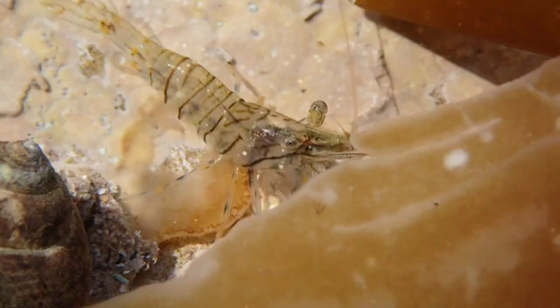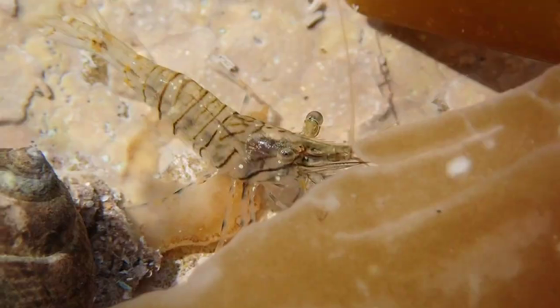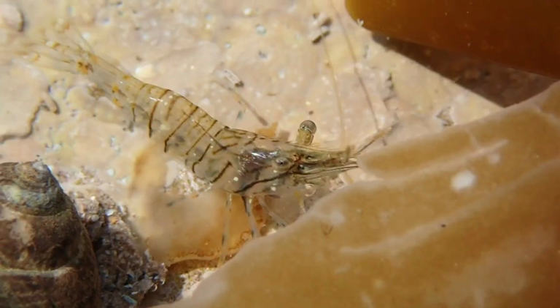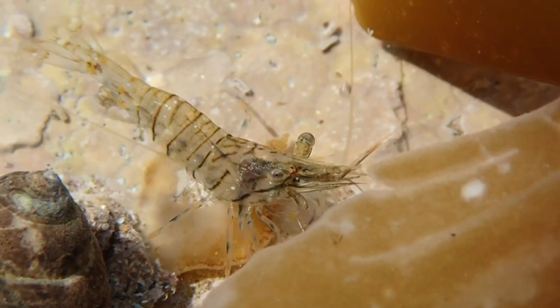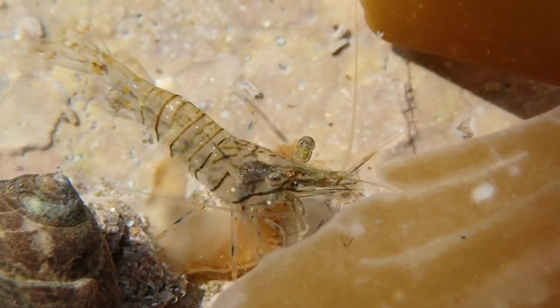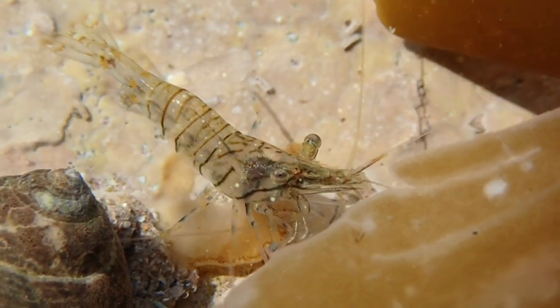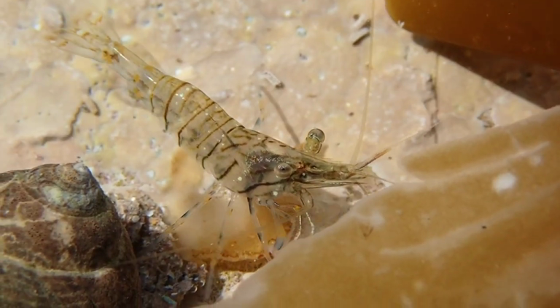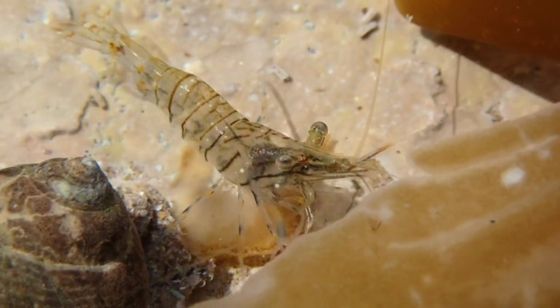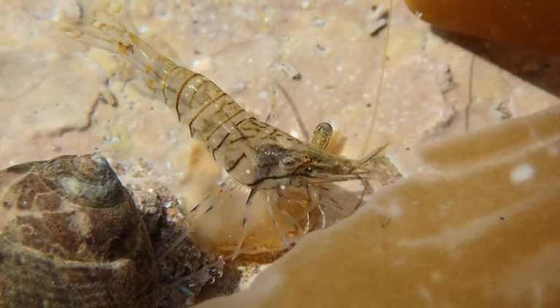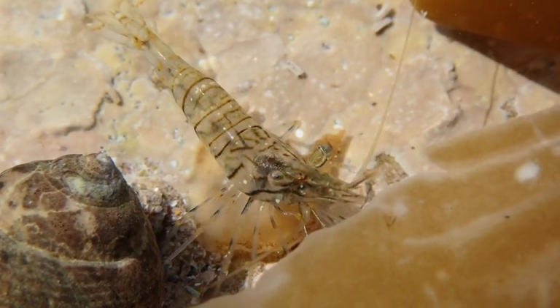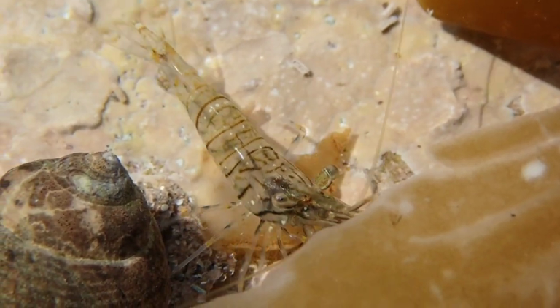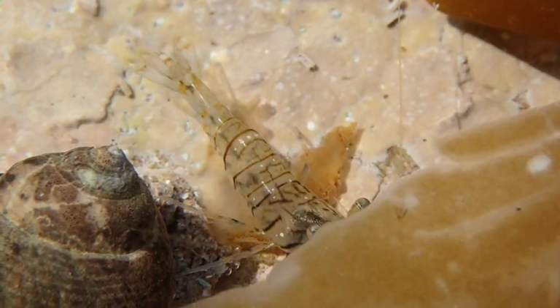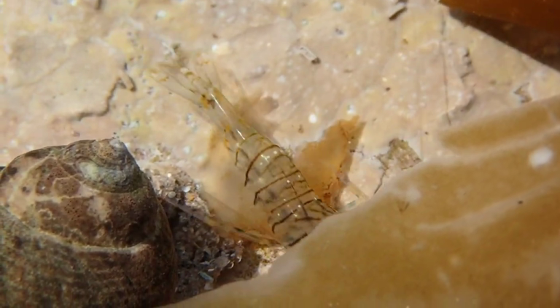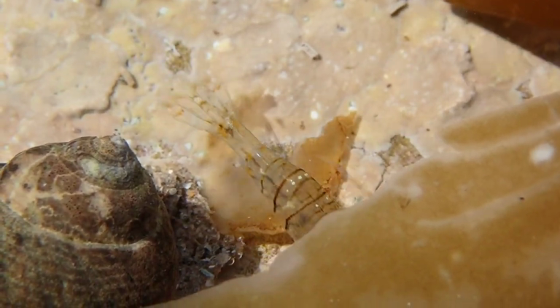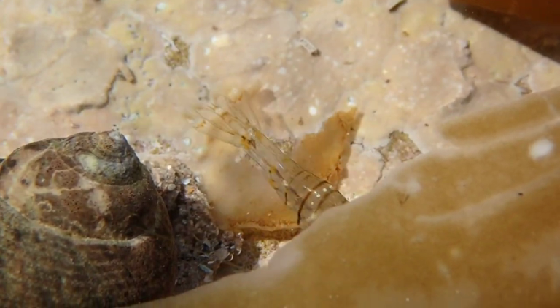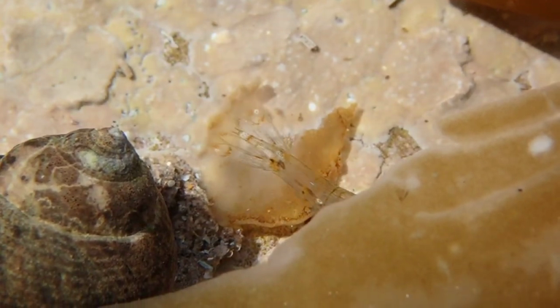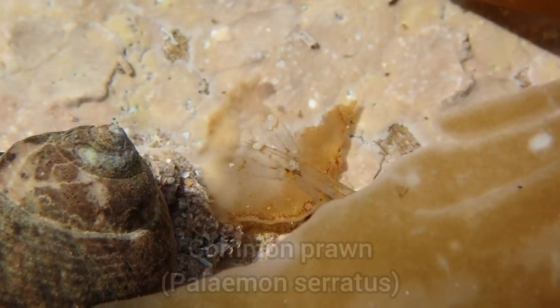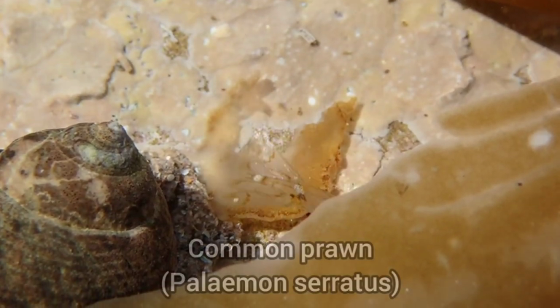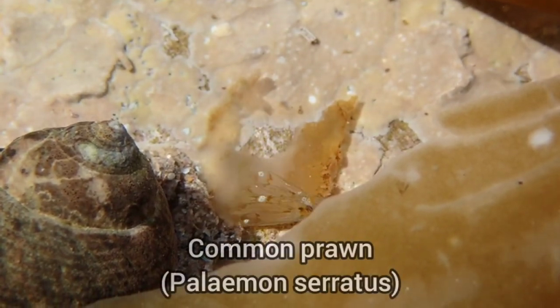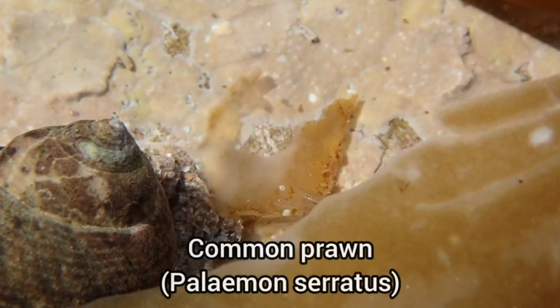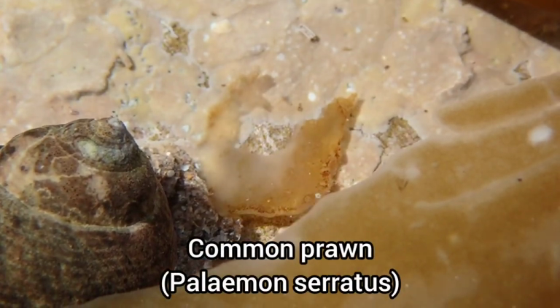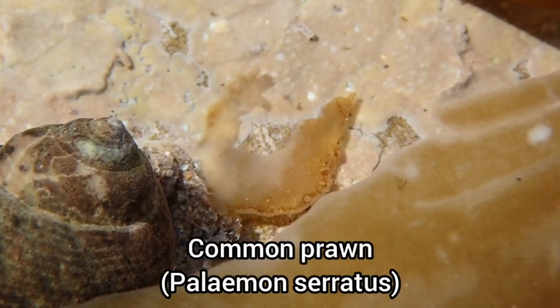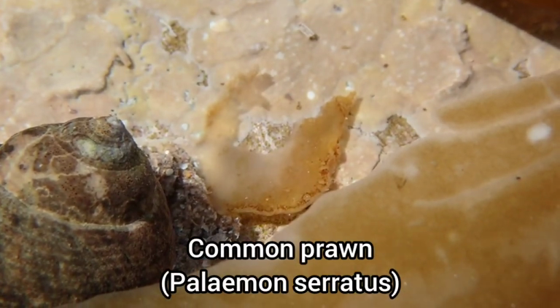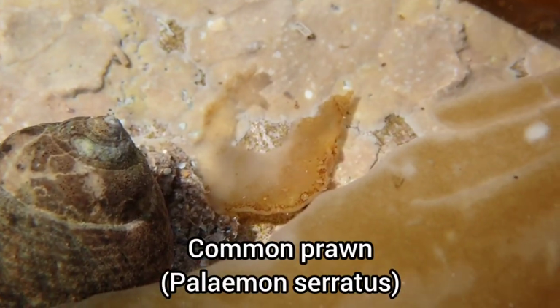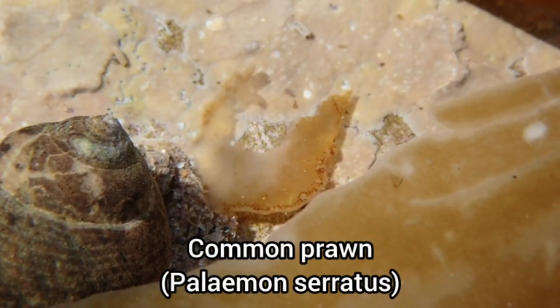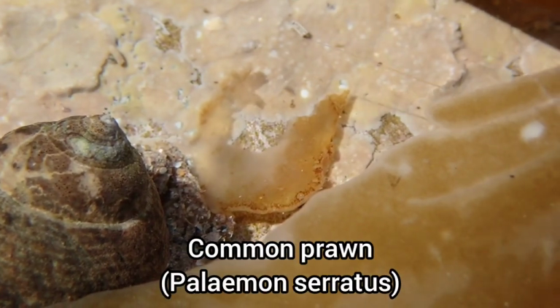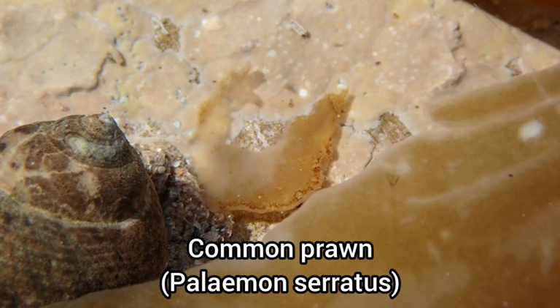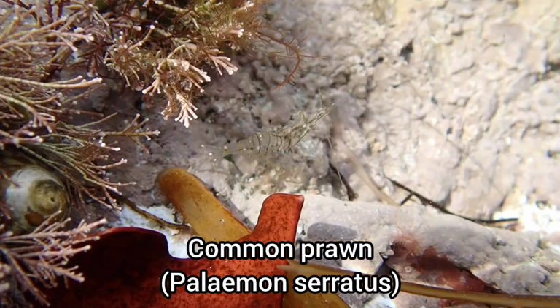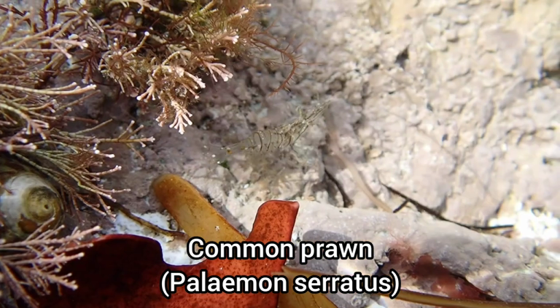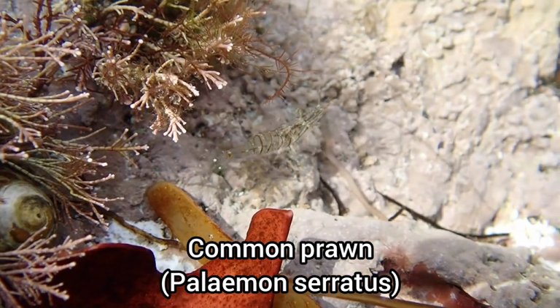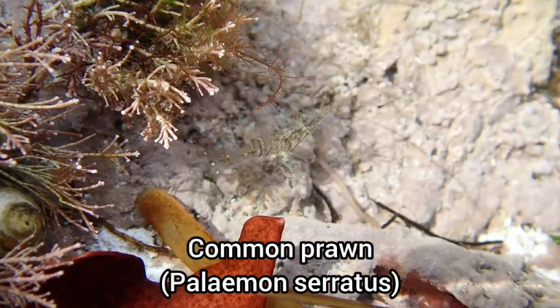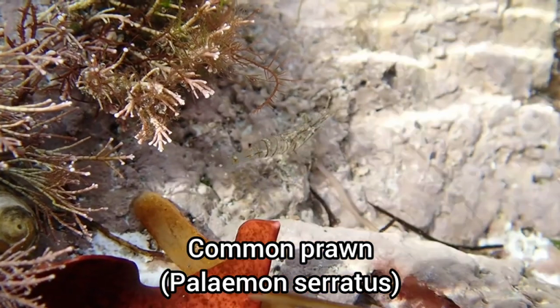The upper shore pools contained loads of small common prawns that were darting in and out of the seaweed.